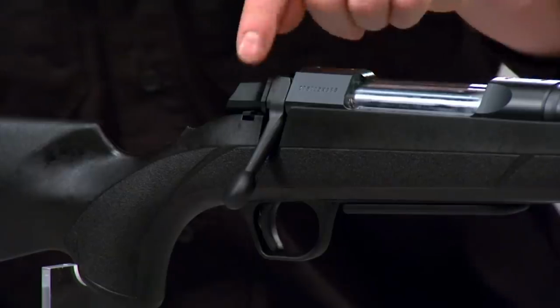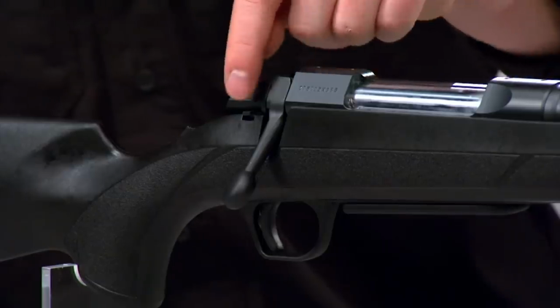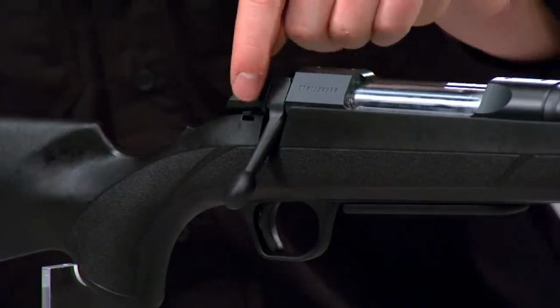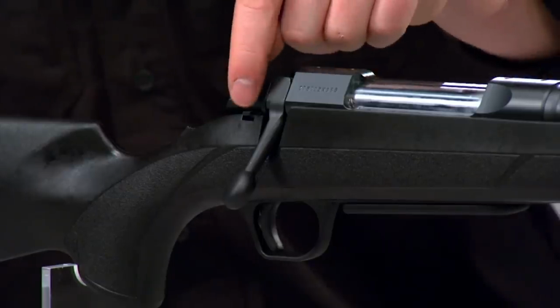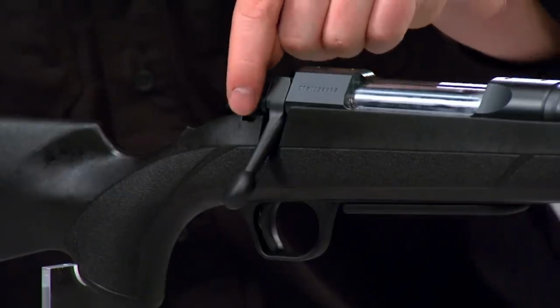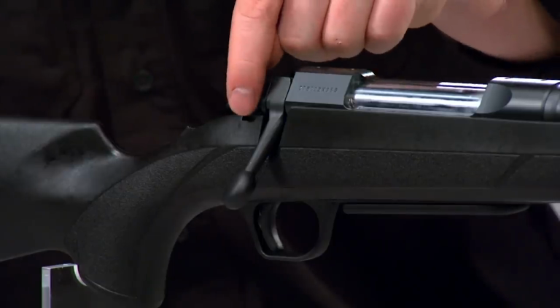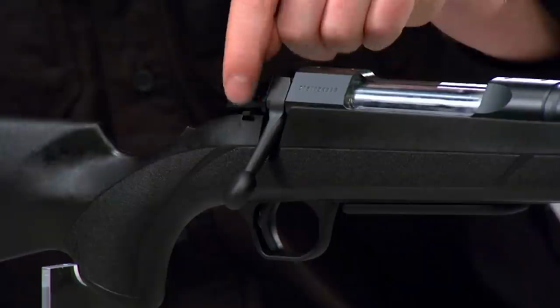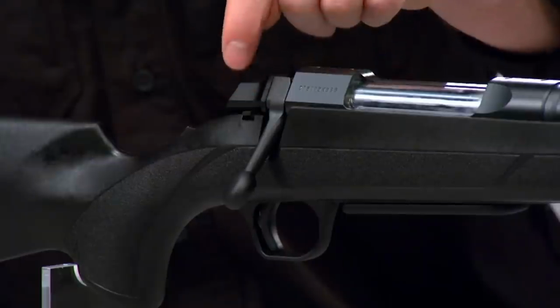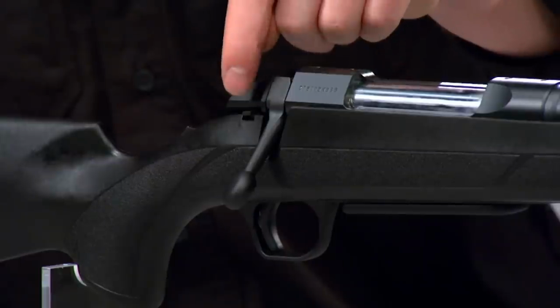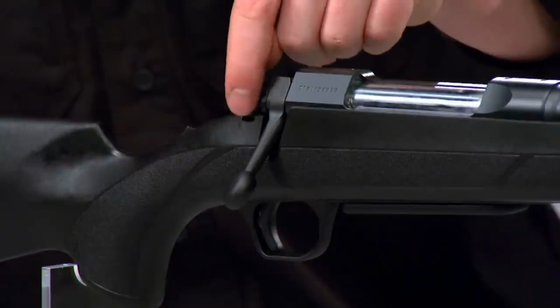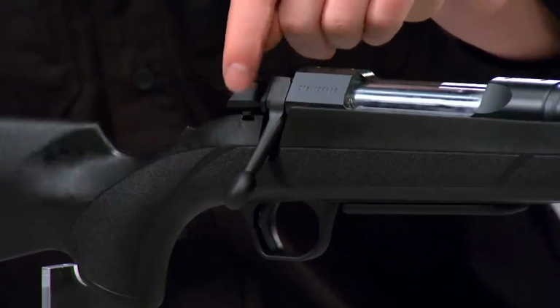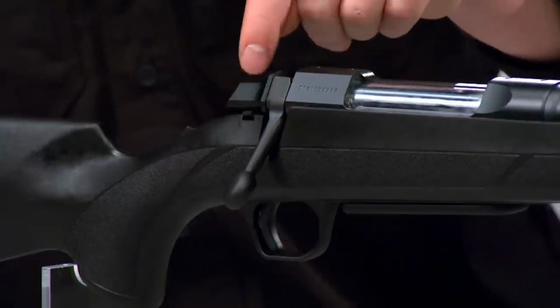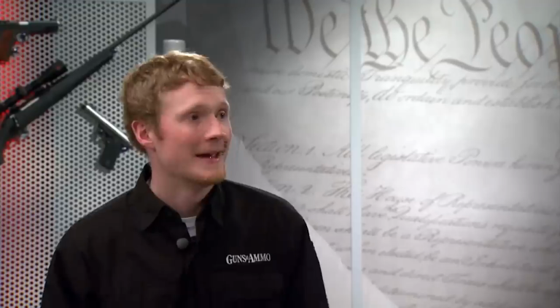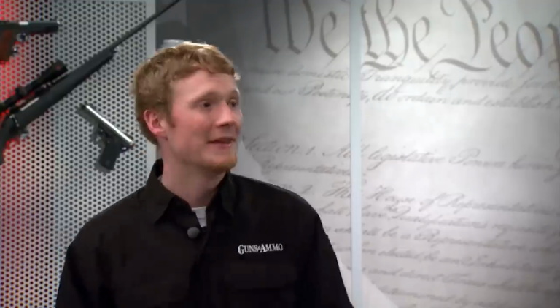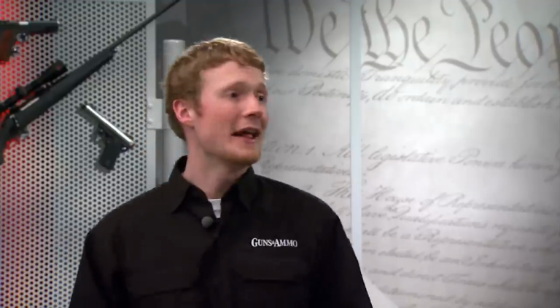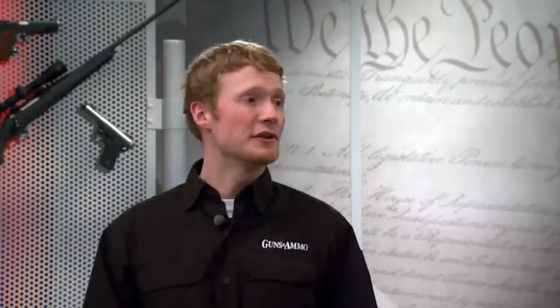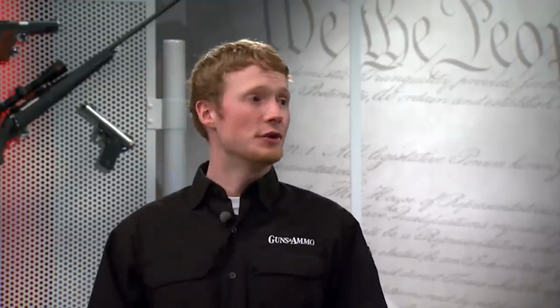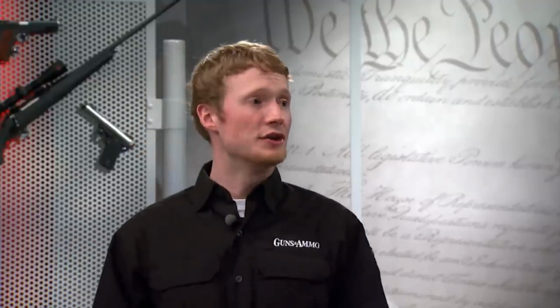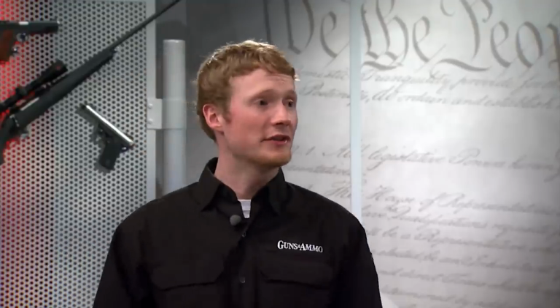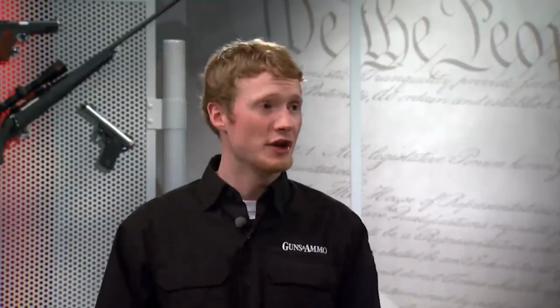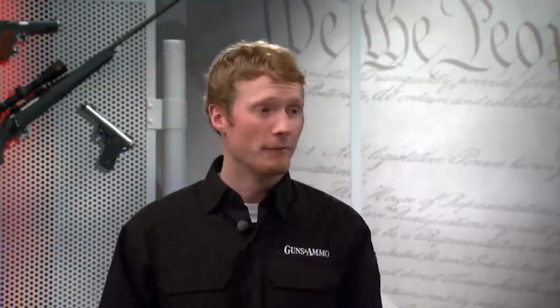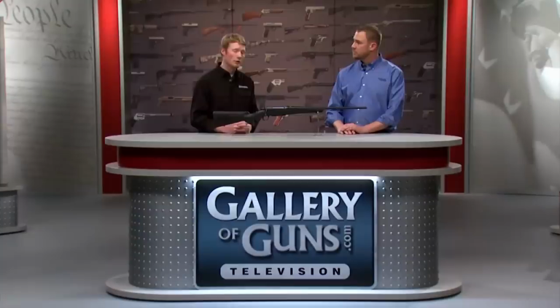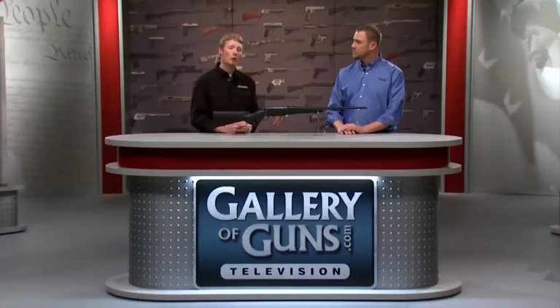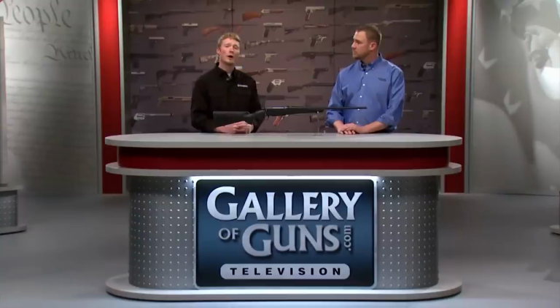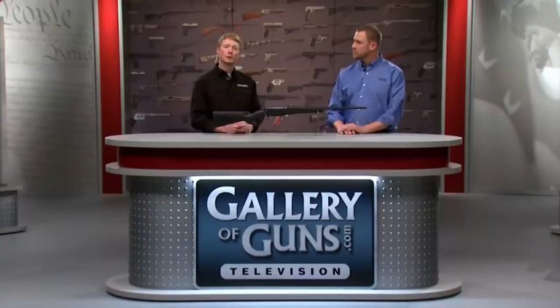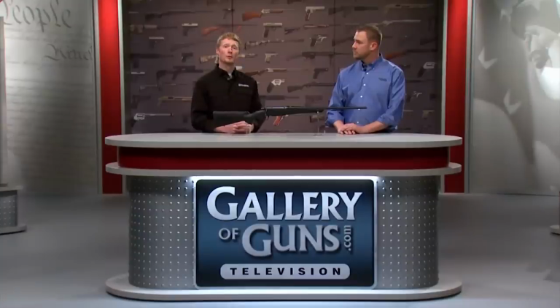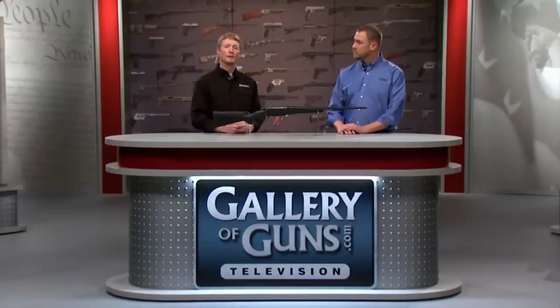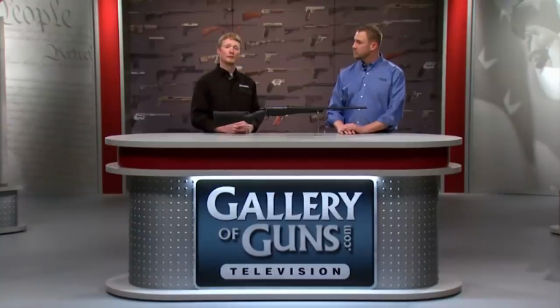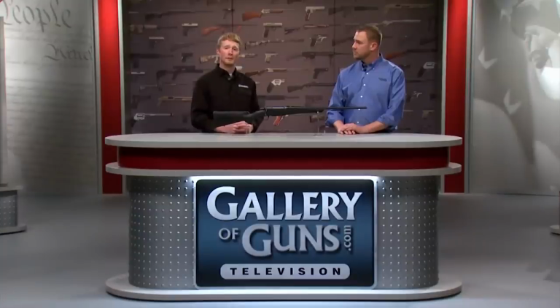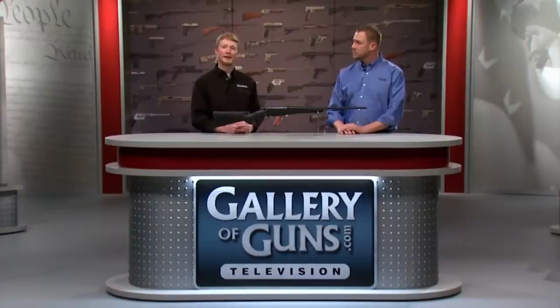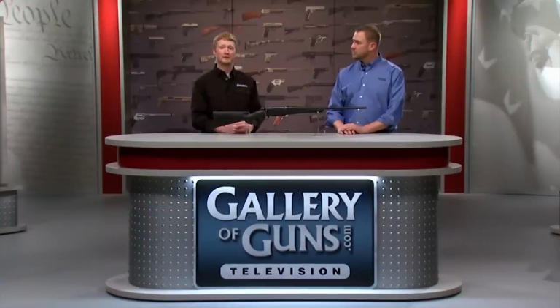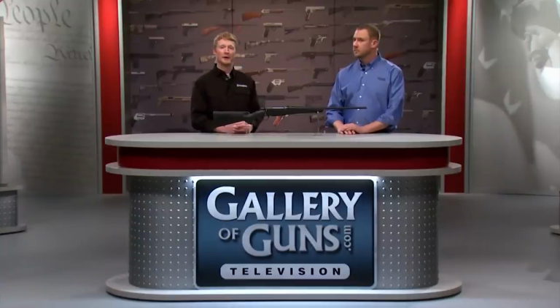There's a separate bolt unlock button that lets you operate the bolt with the safety on — it's a great feature located right here. This allows the shooter to check the chamber or unload the rifle with the safety on.